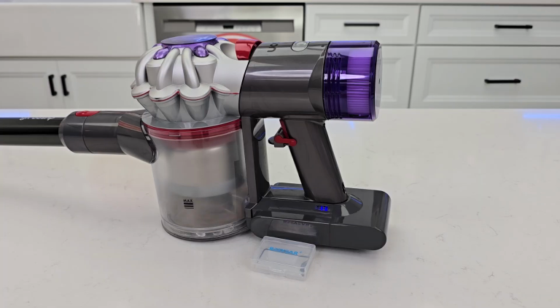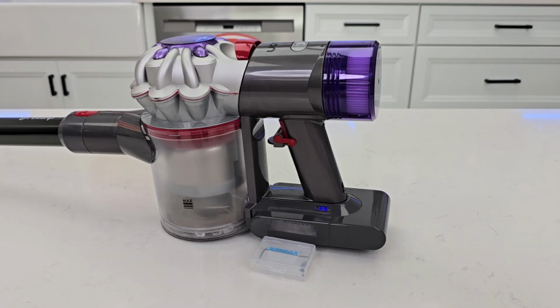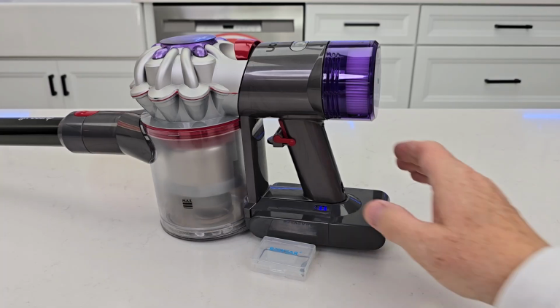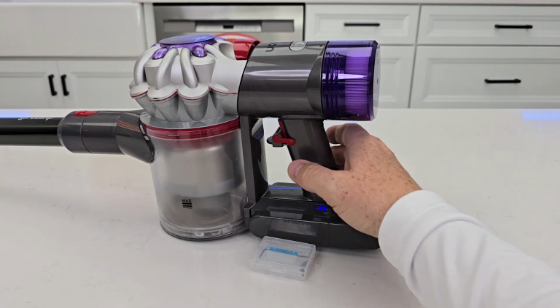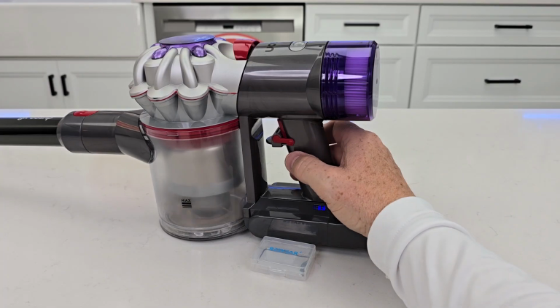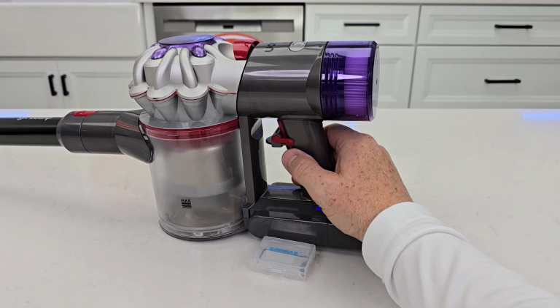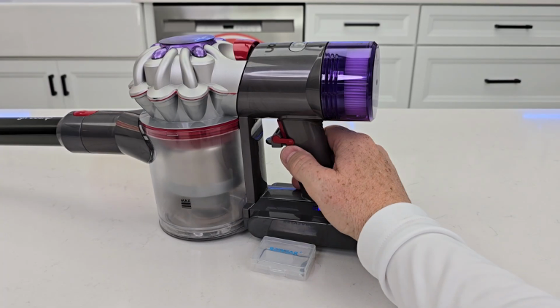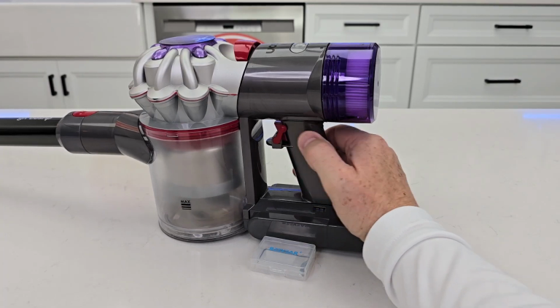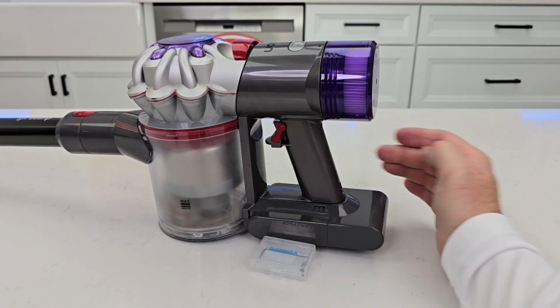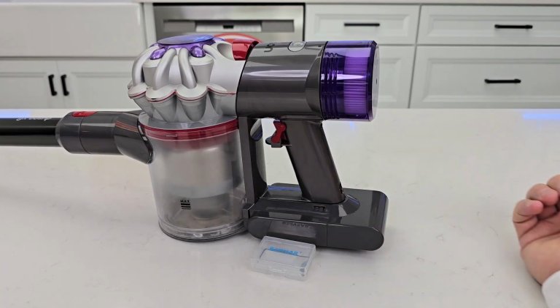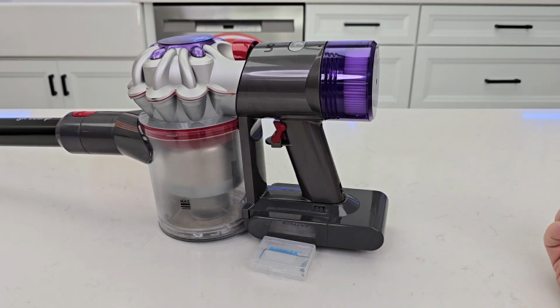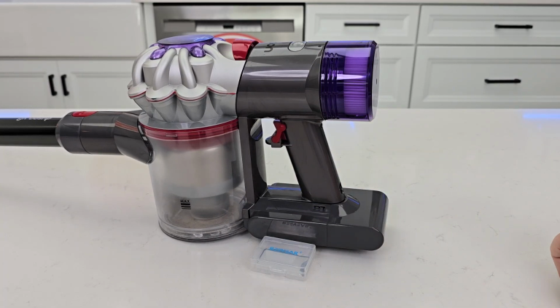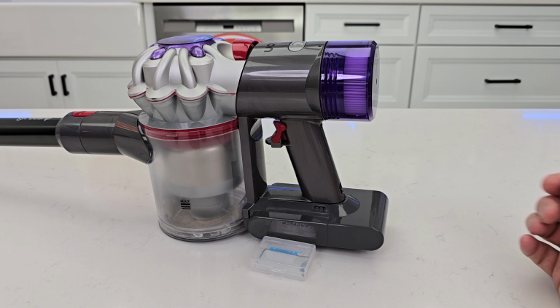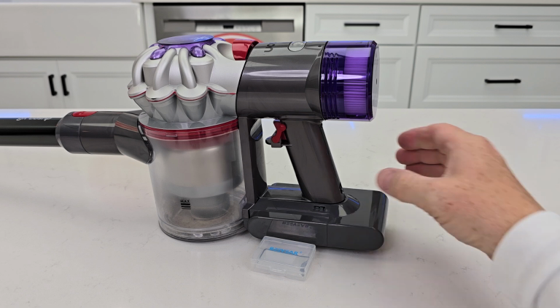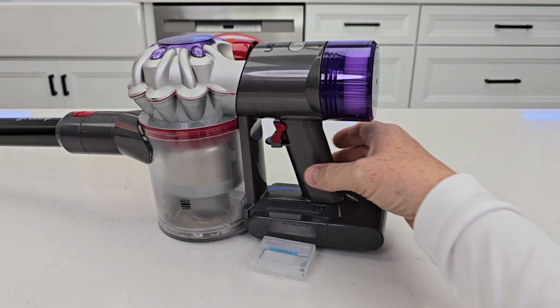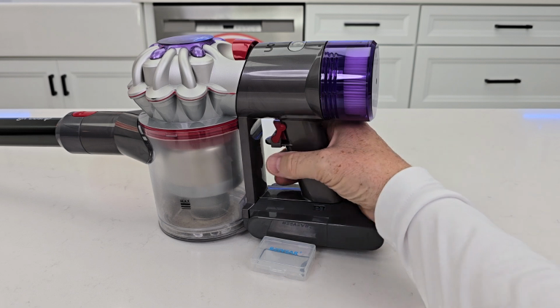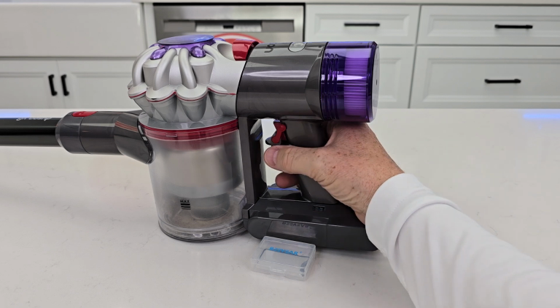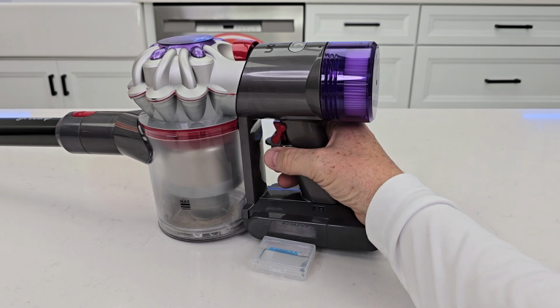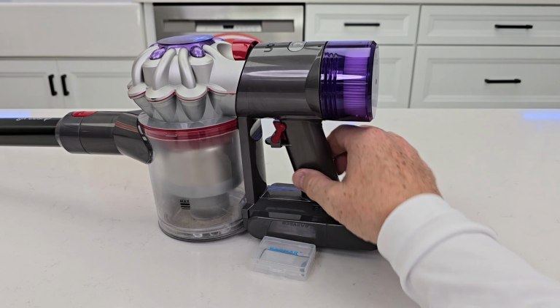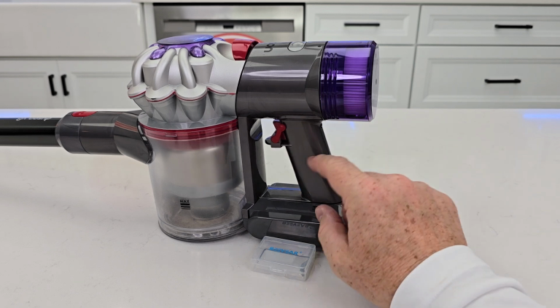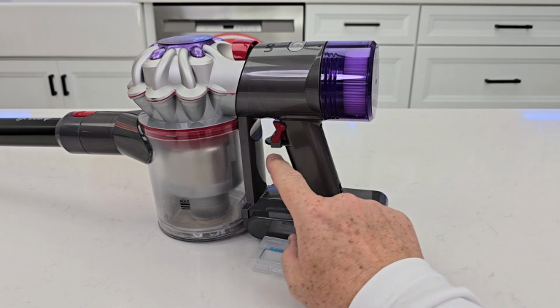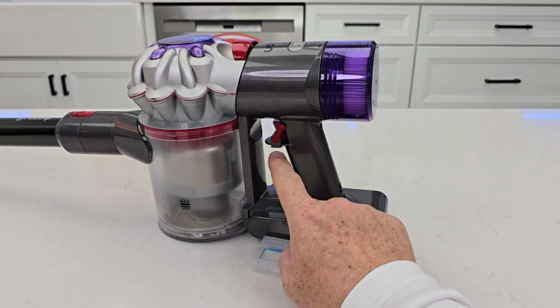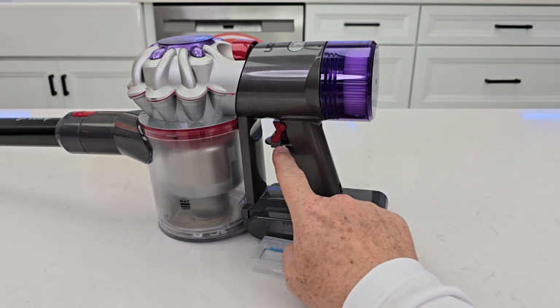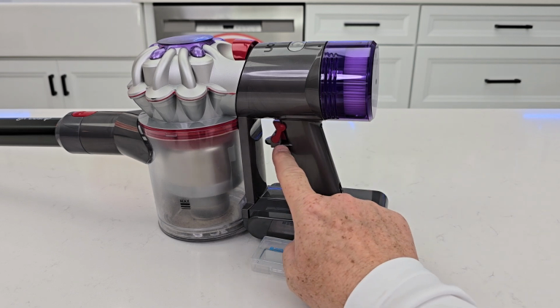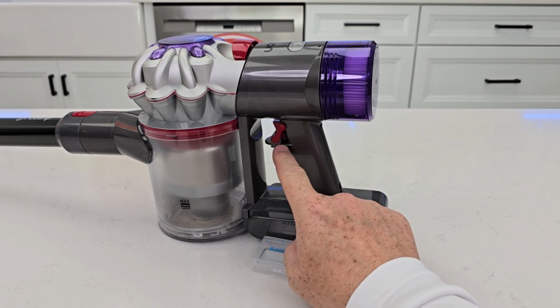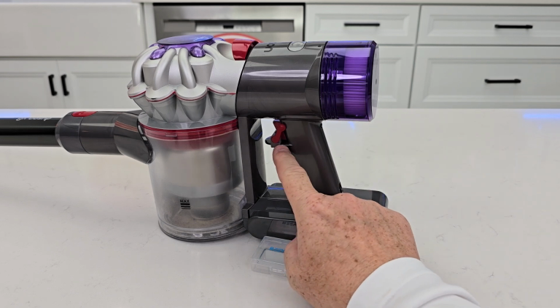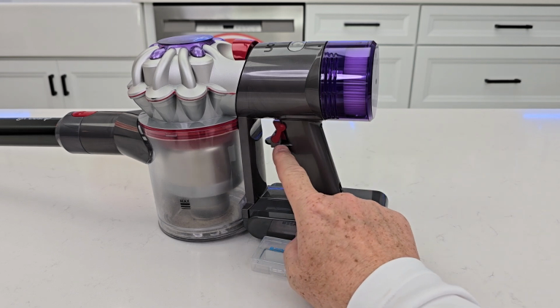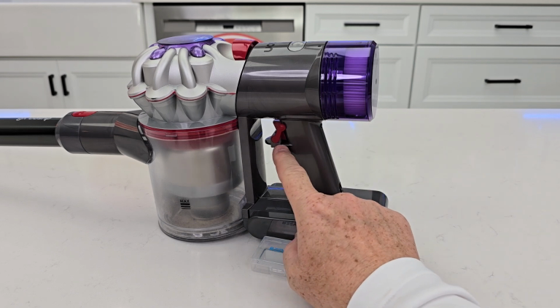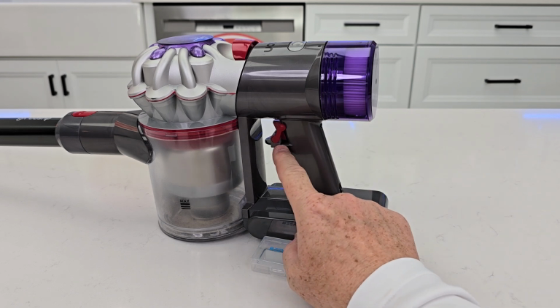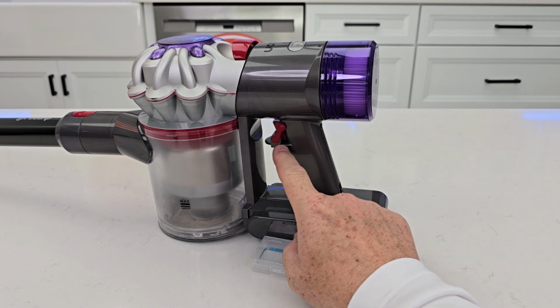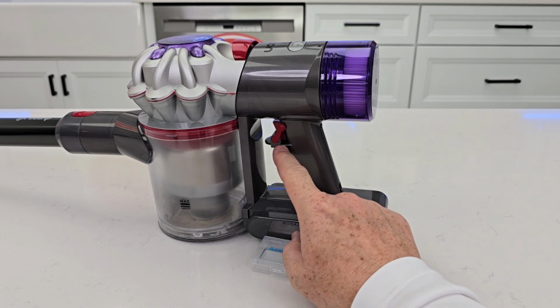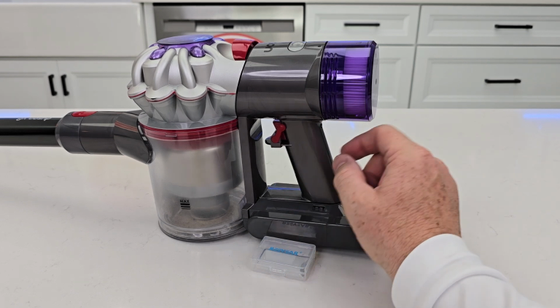Now when you're done, just pop it off. You can also leave it installed the entire time.